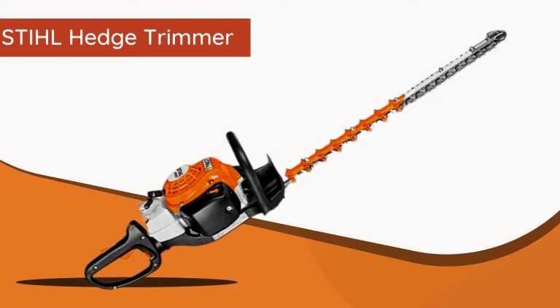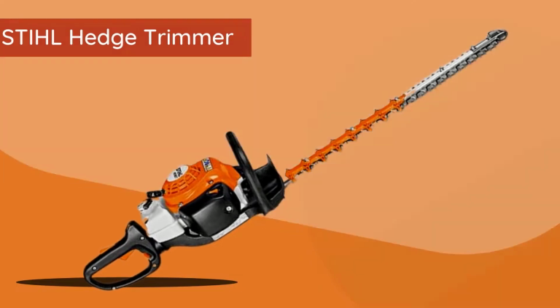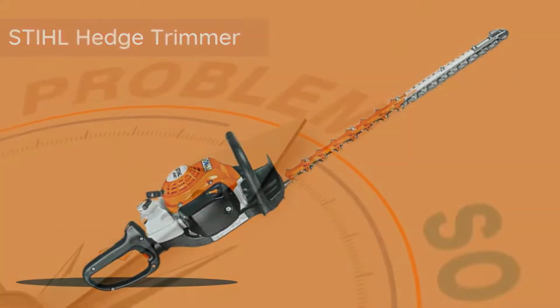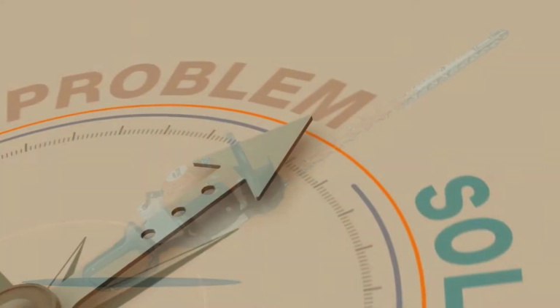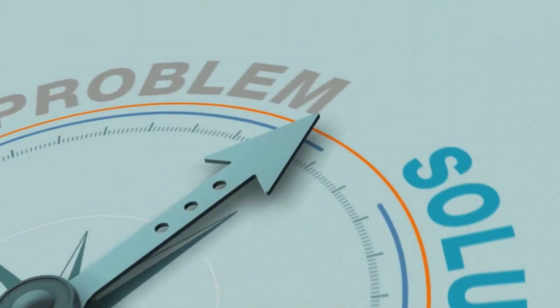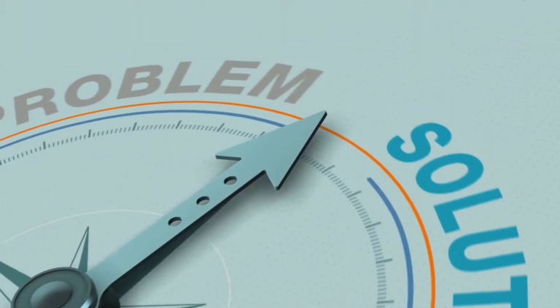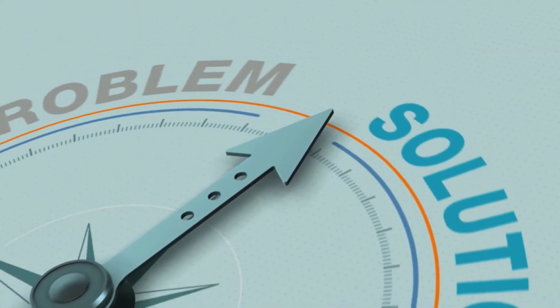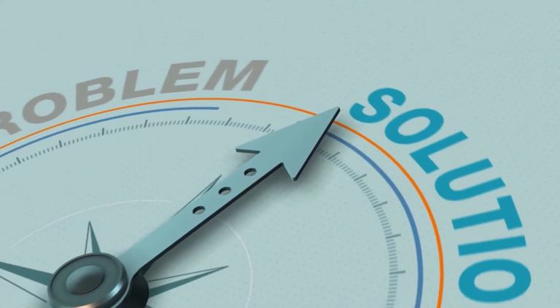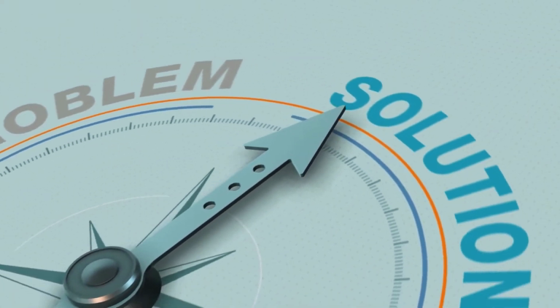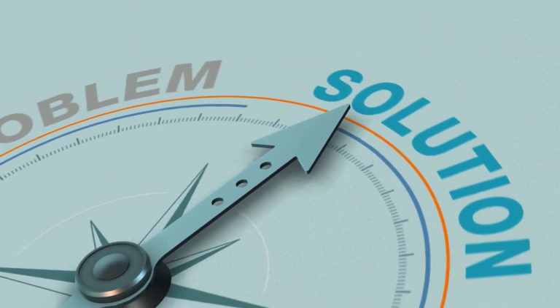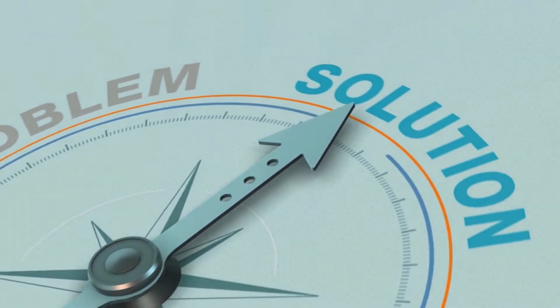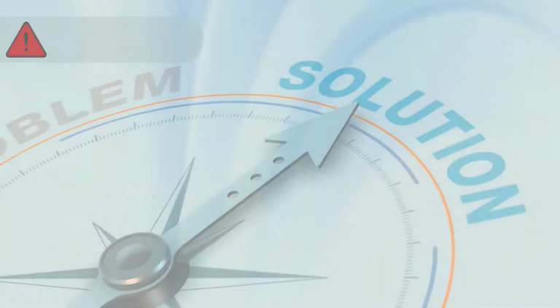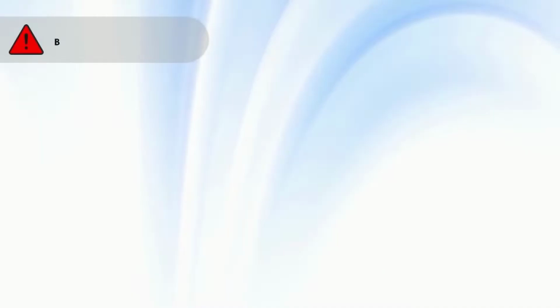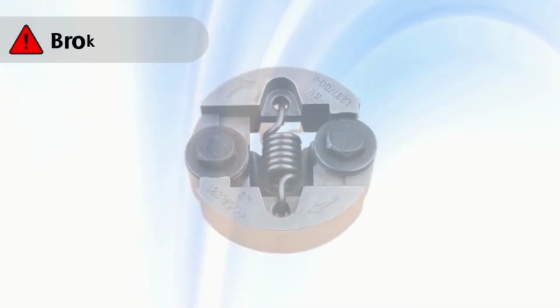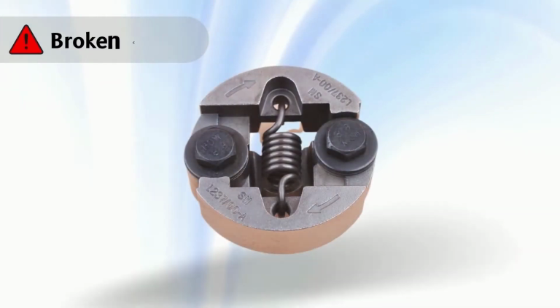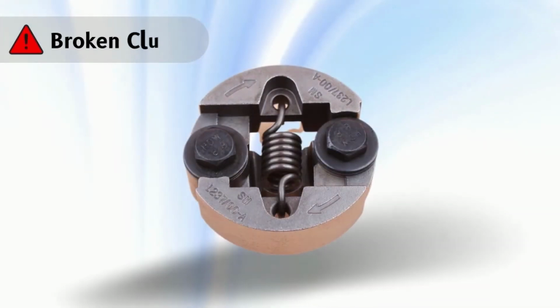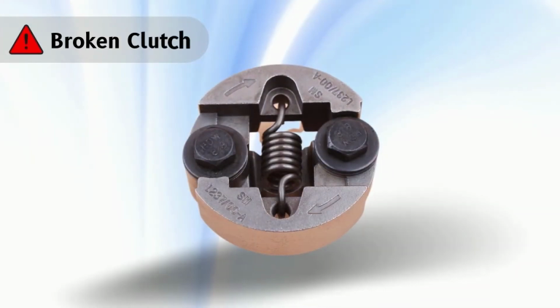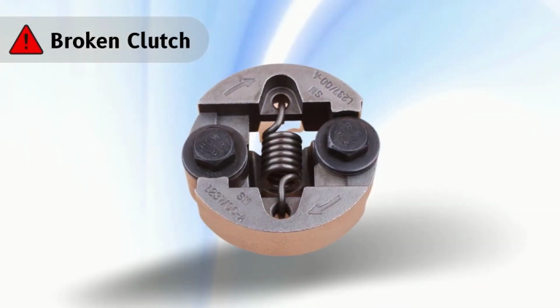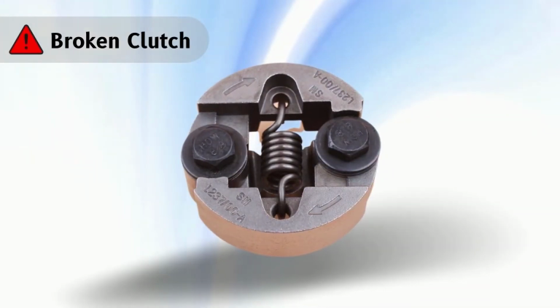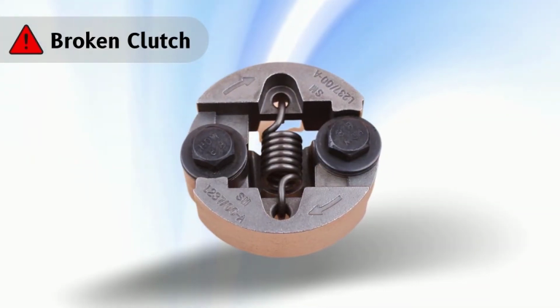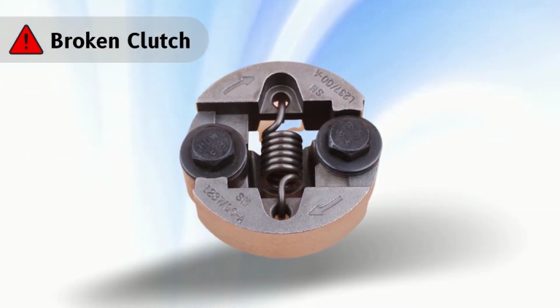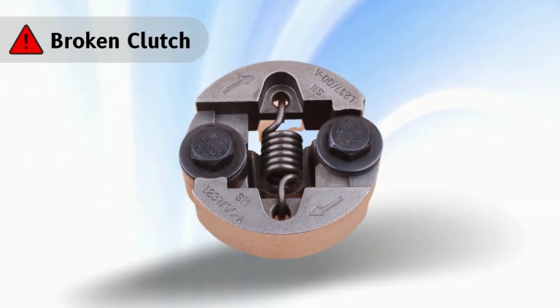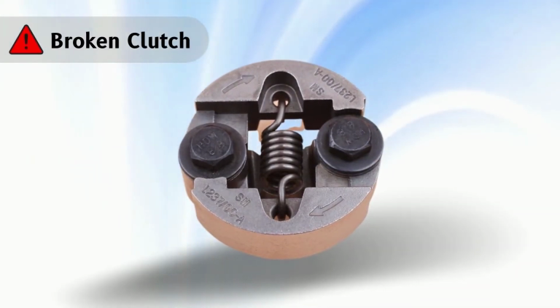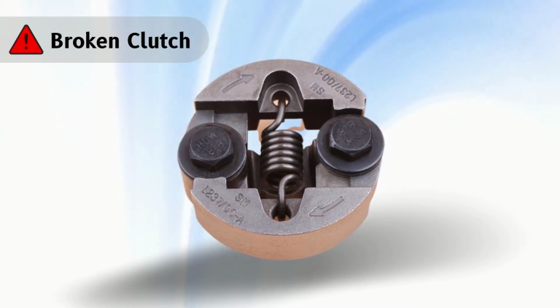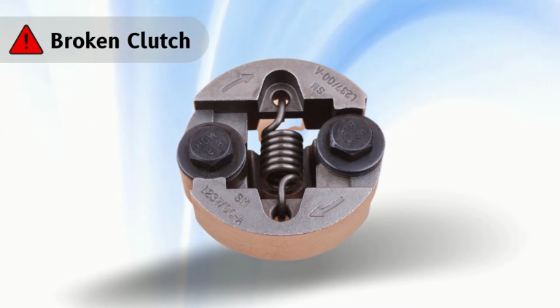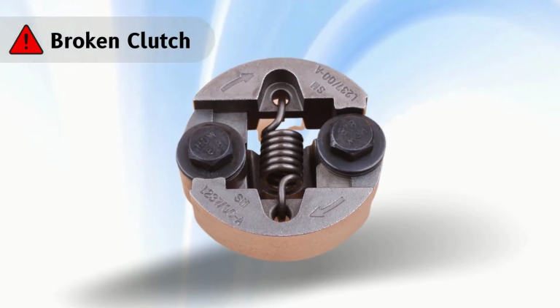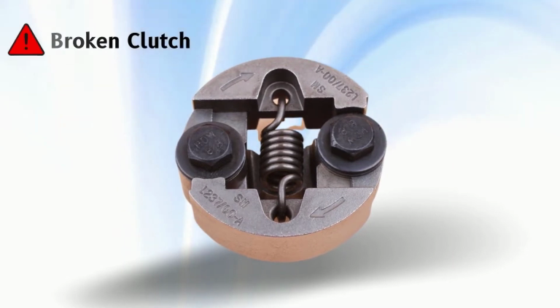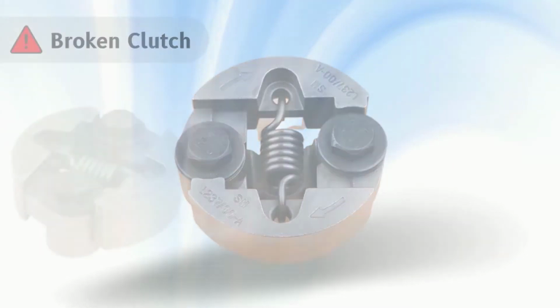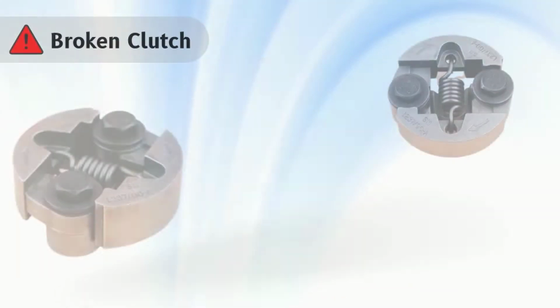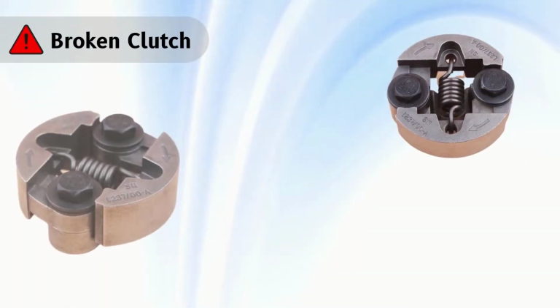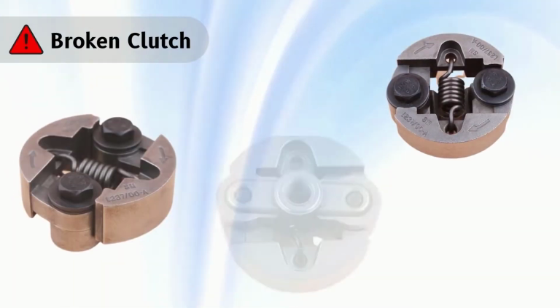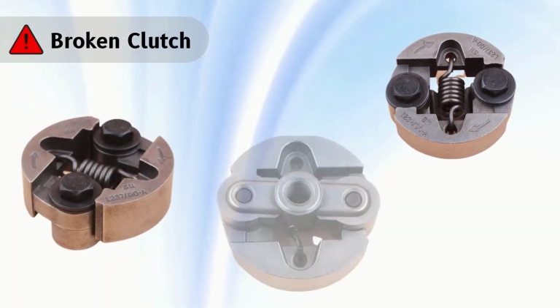Let's know the problems with solutions. Problem number 1: broken clutch. For this, replace it.